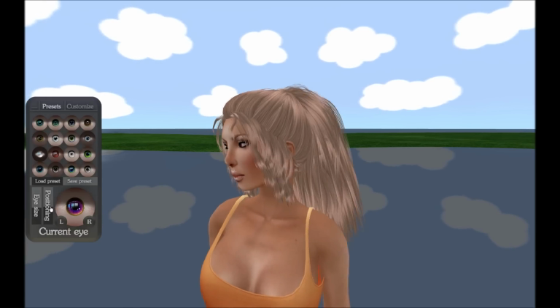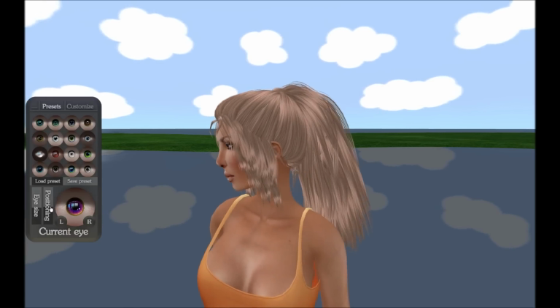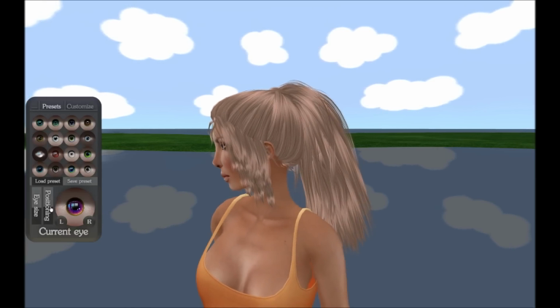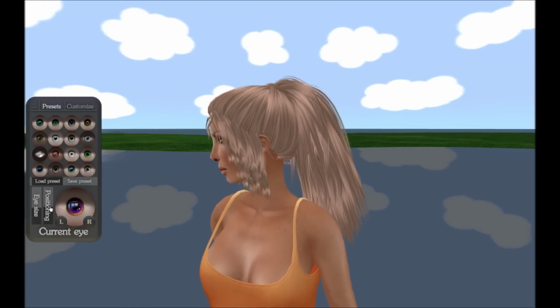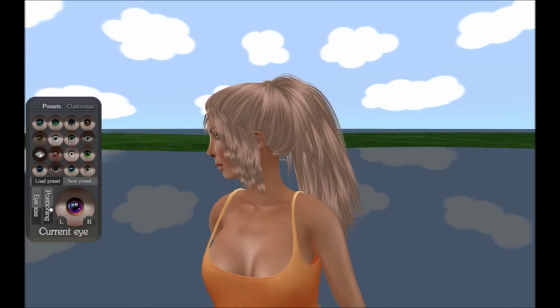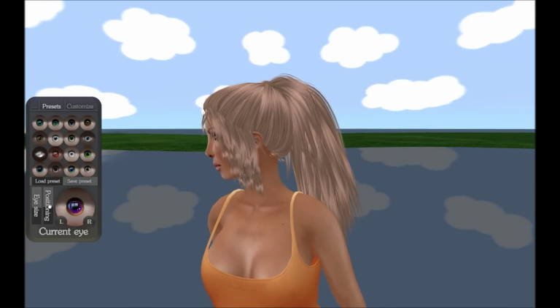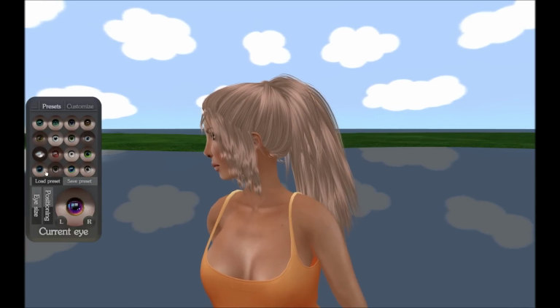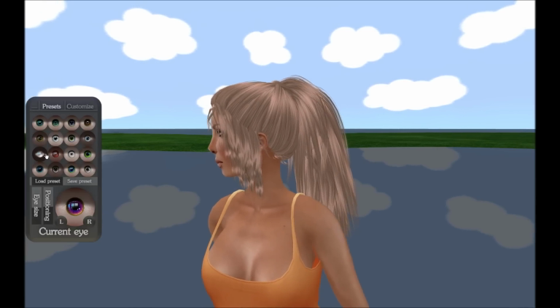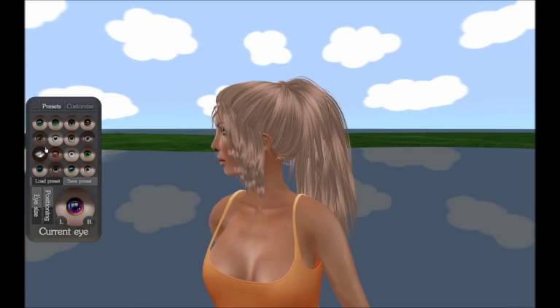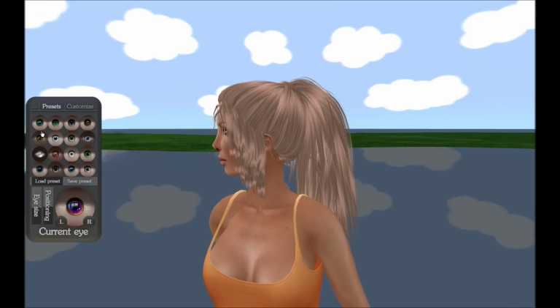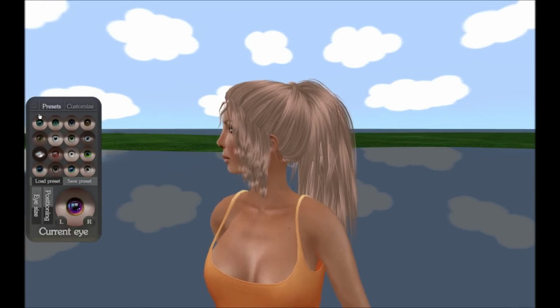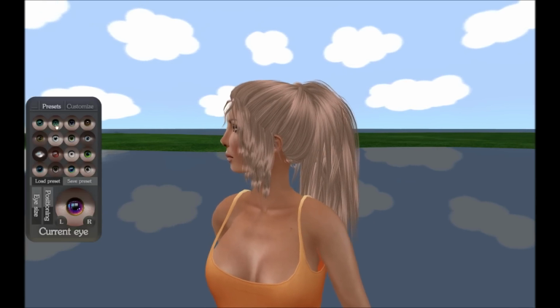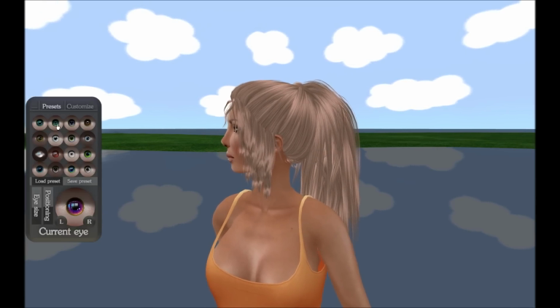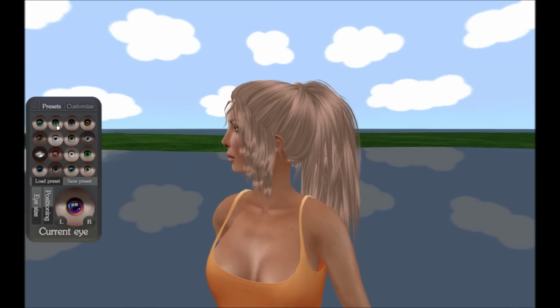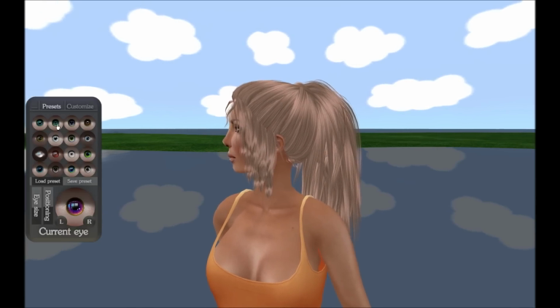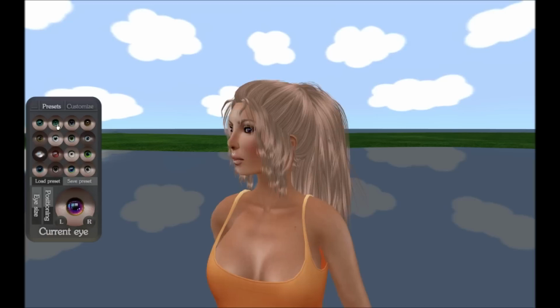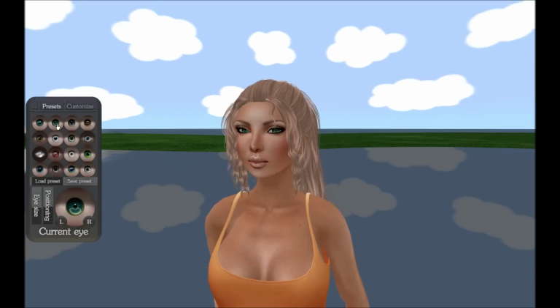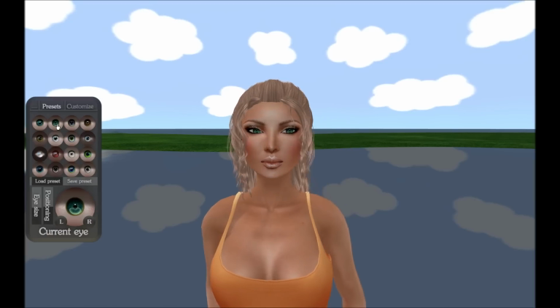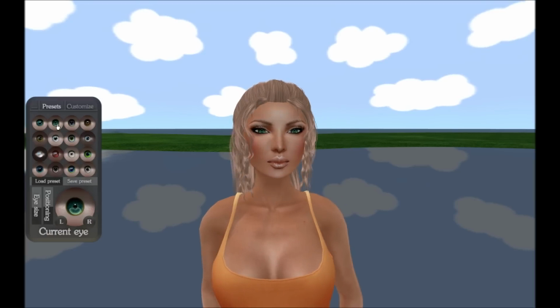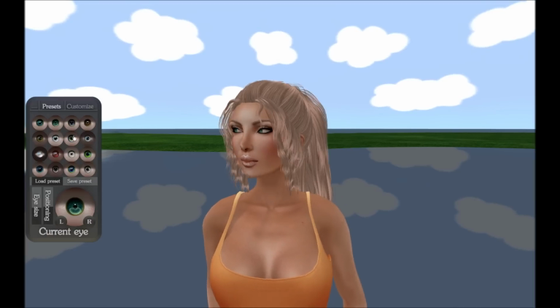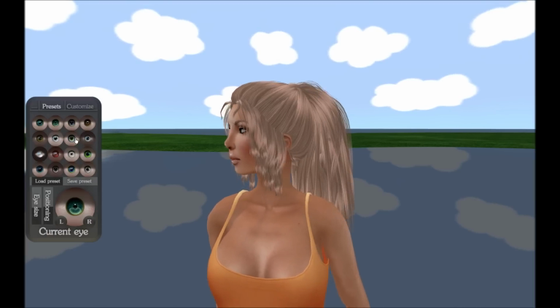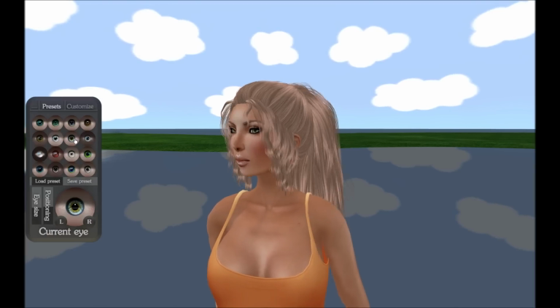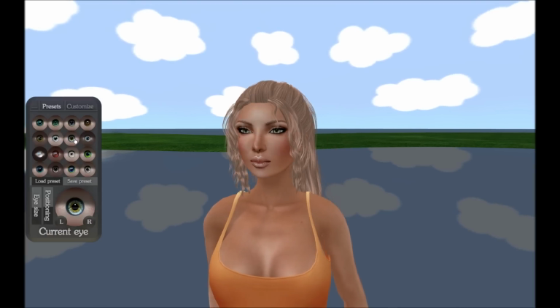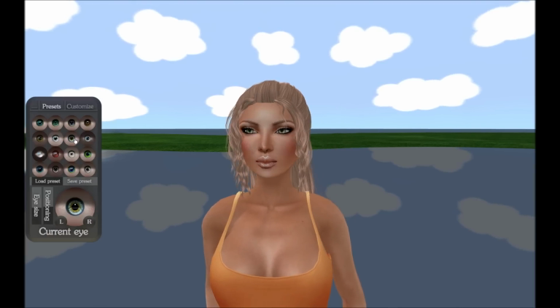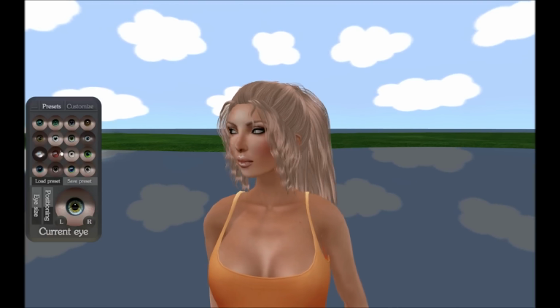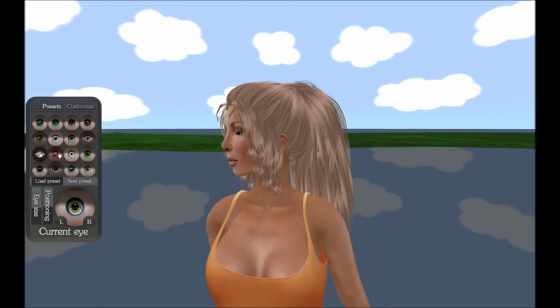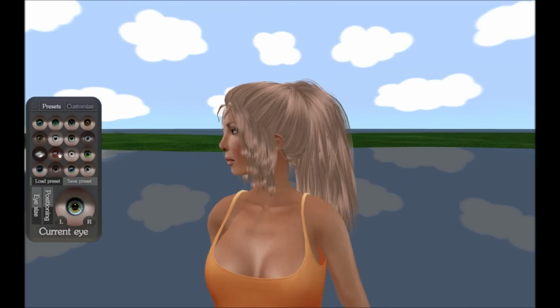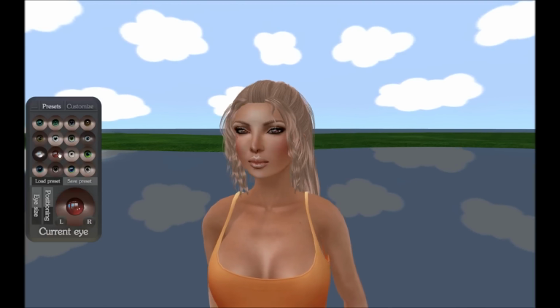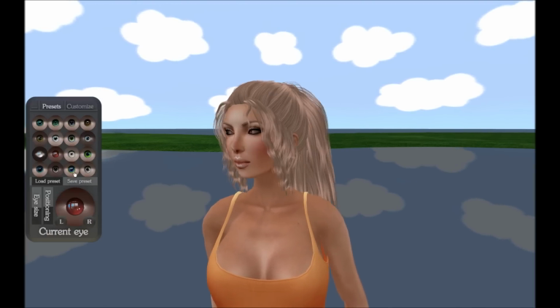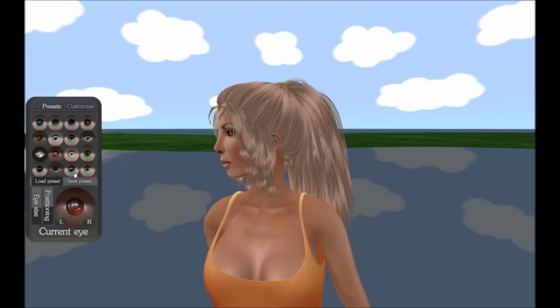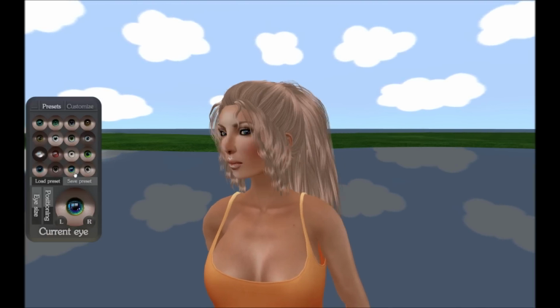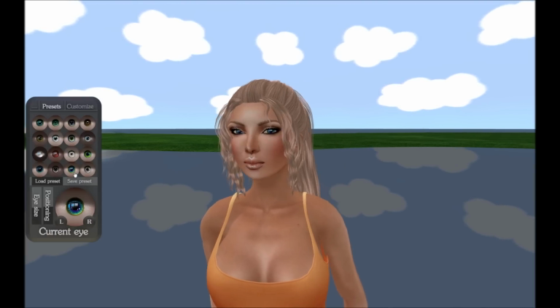Here we have presets where you can save and load them by clicking on the various eyes. At the top right of the HUD, there's the Customize tab.